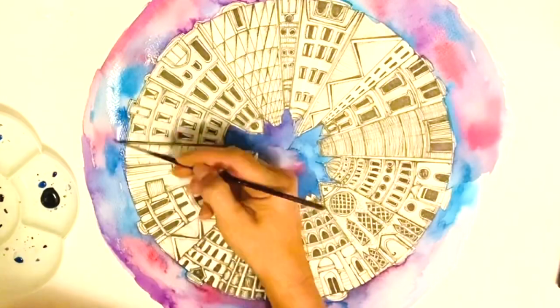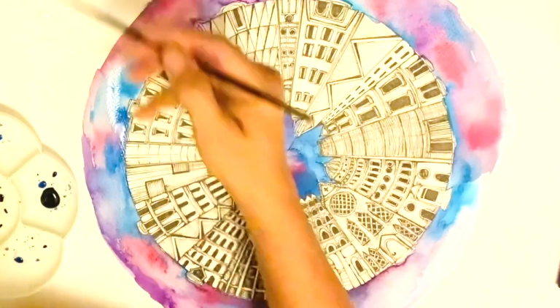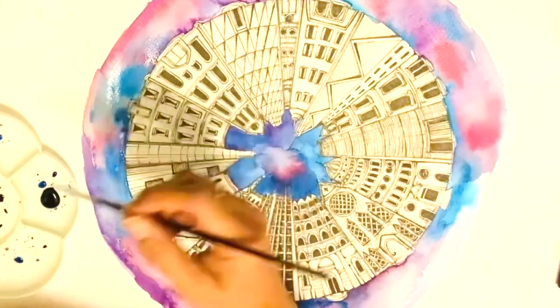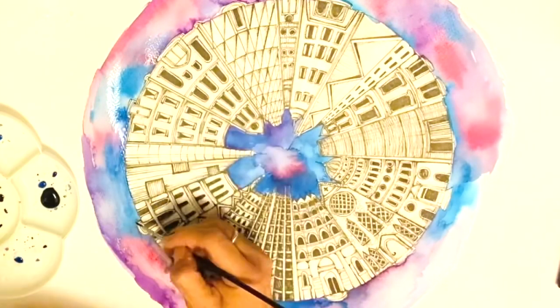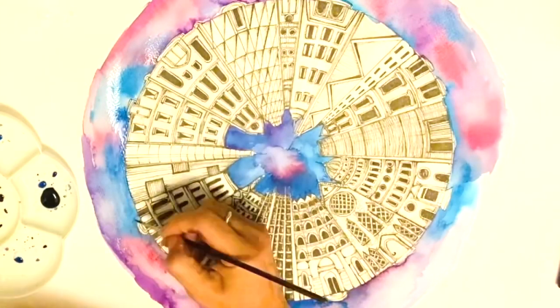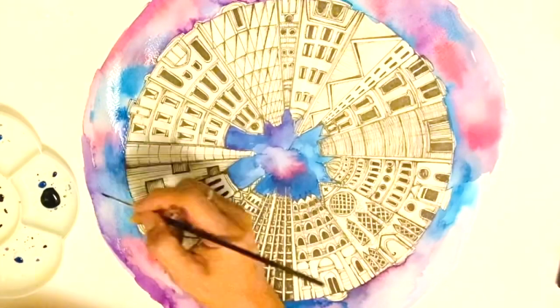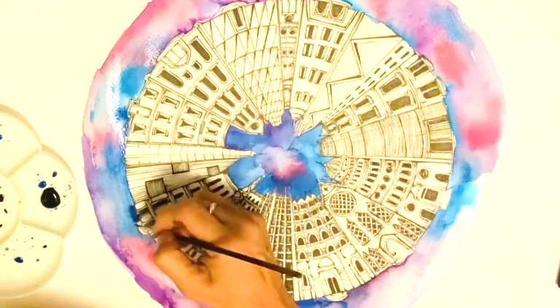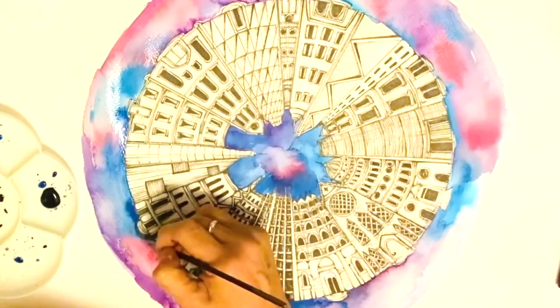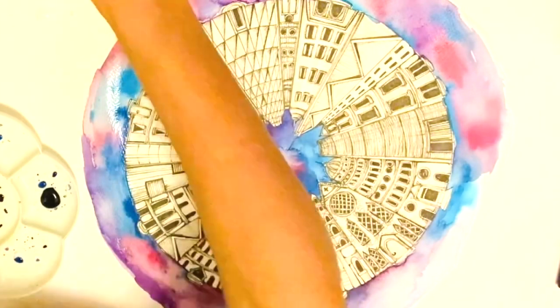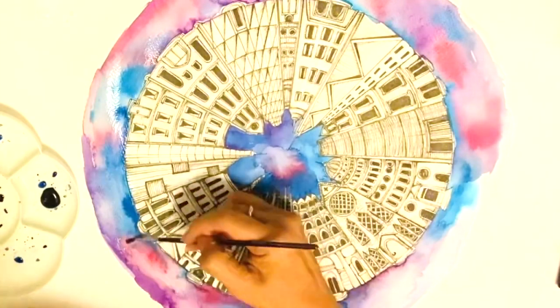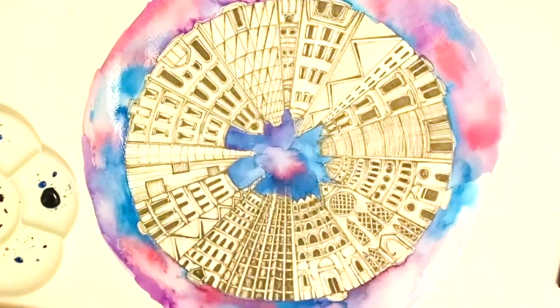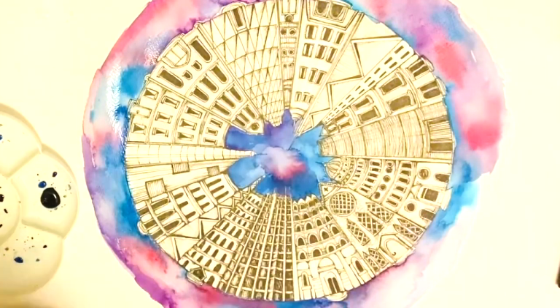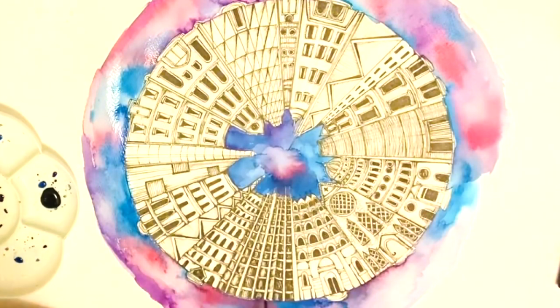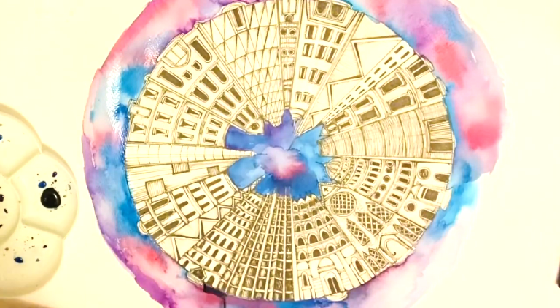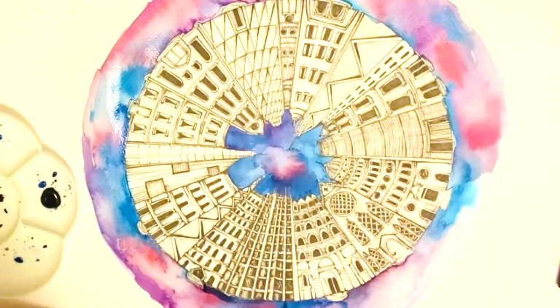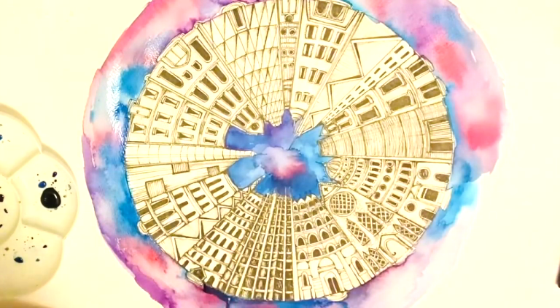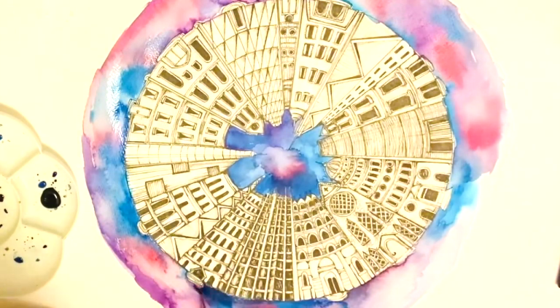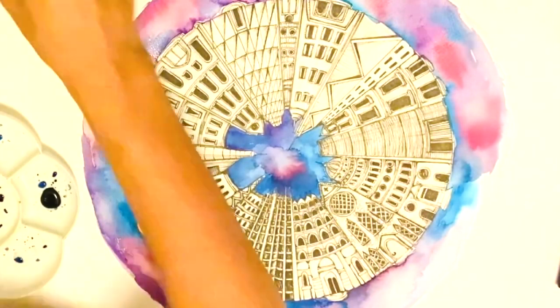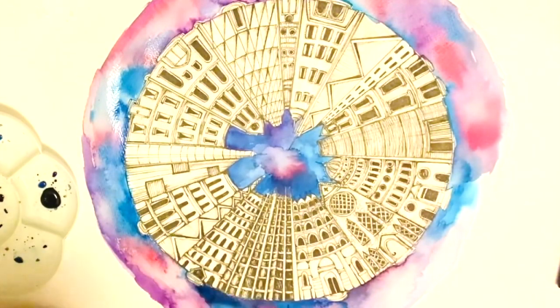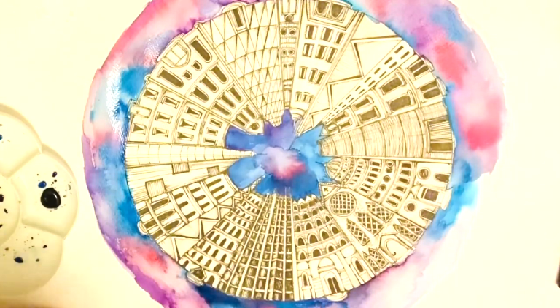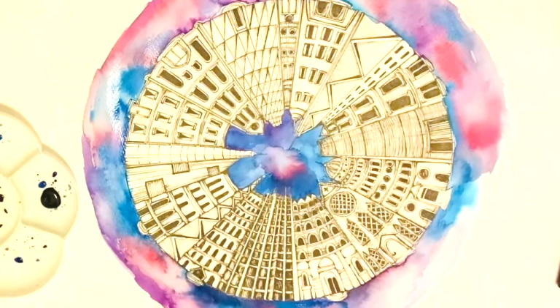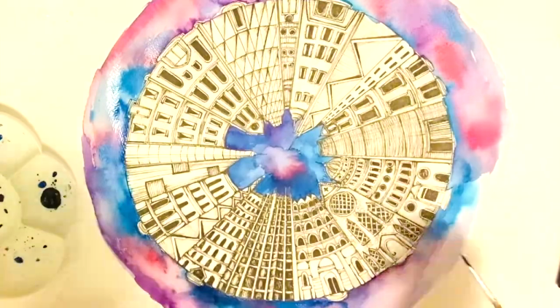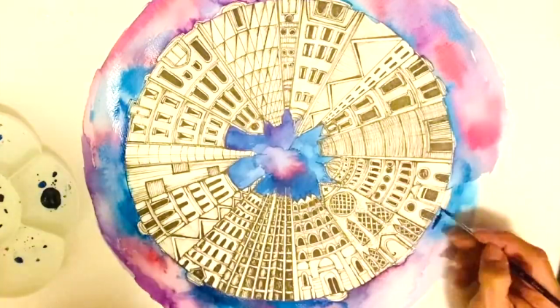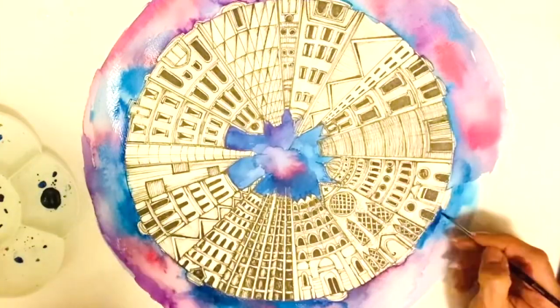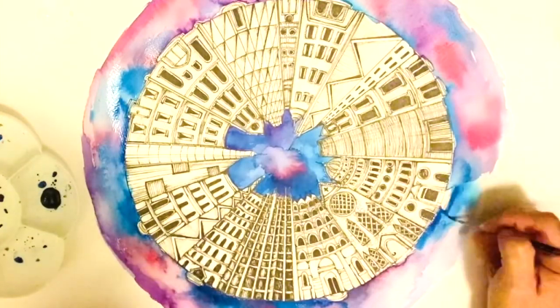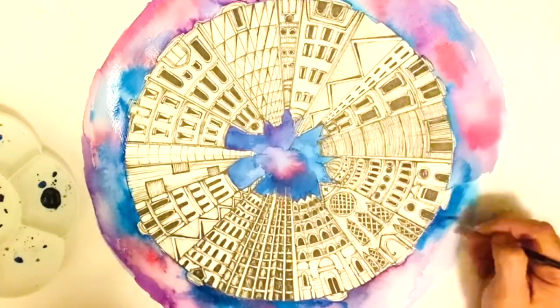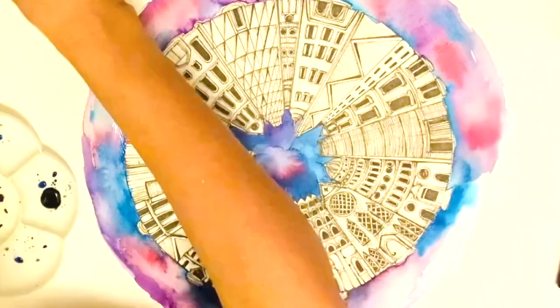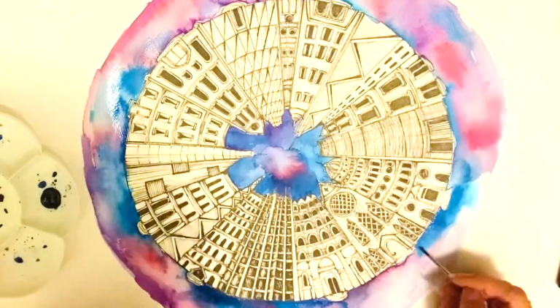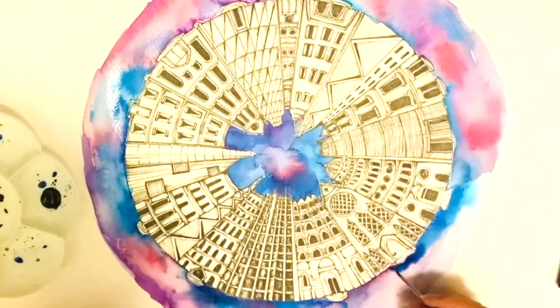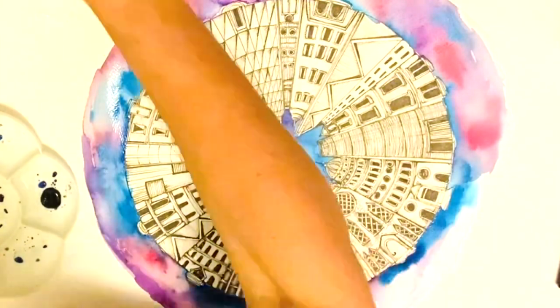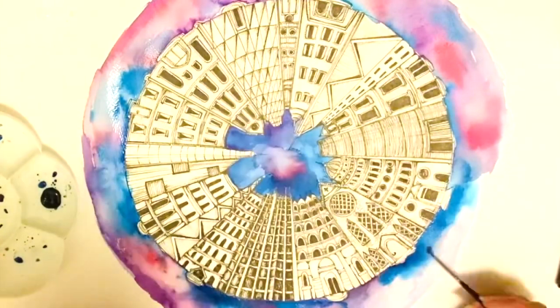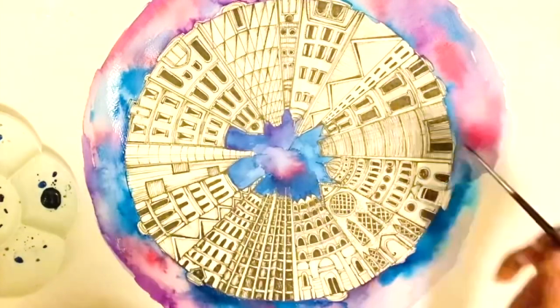This has been one of the most satisfying drawings I have completed in a while. Enjoy.